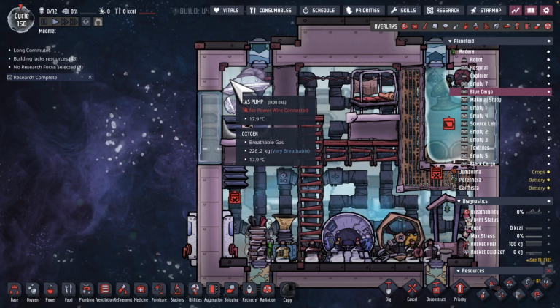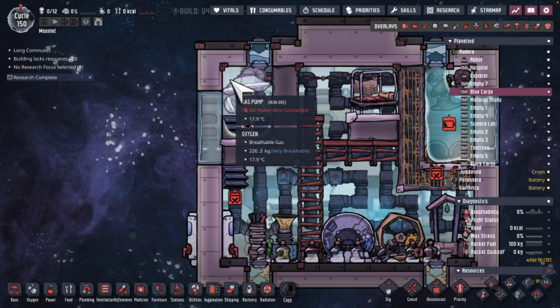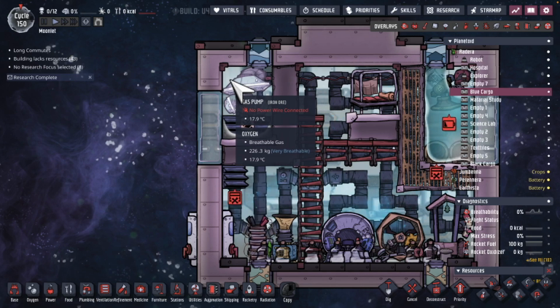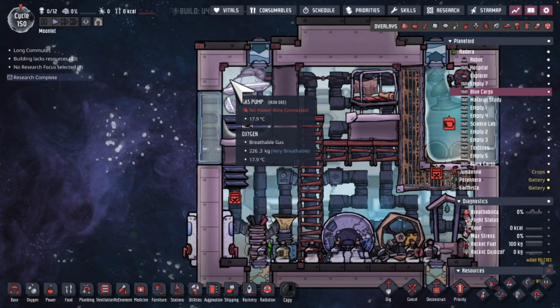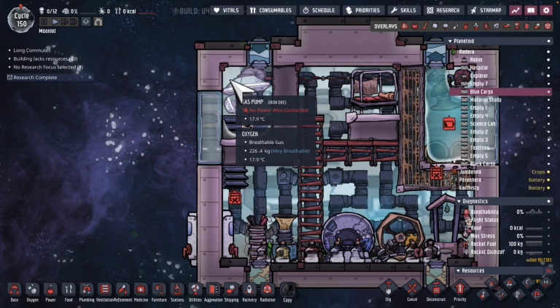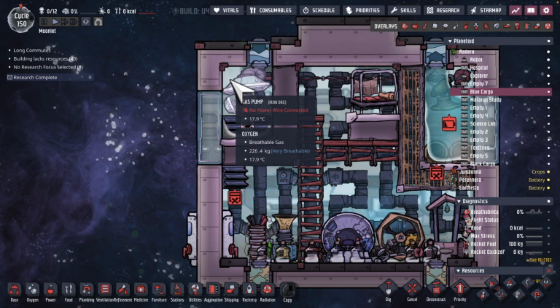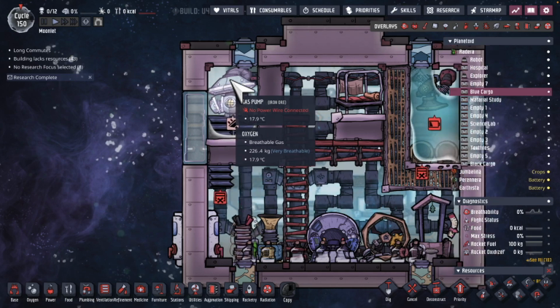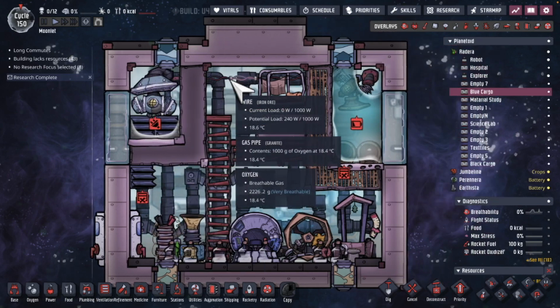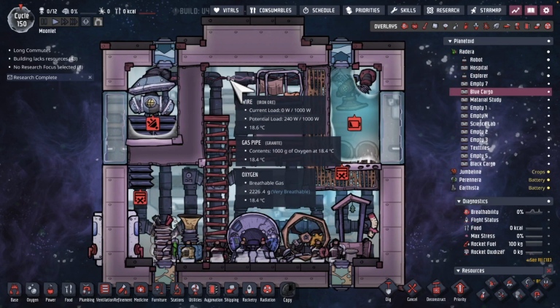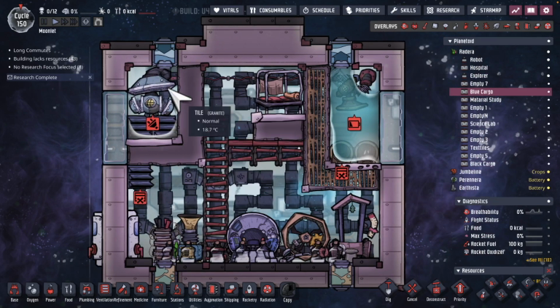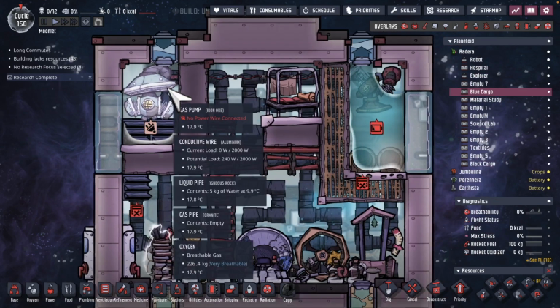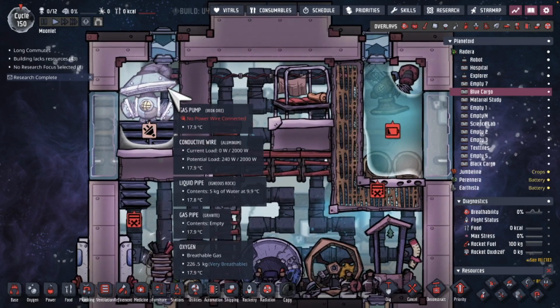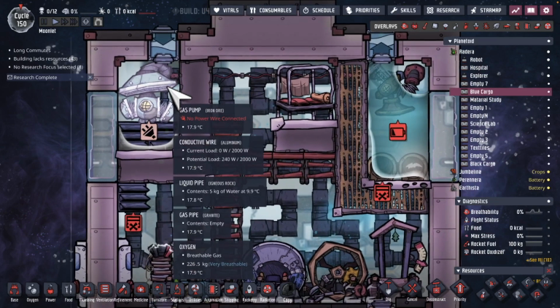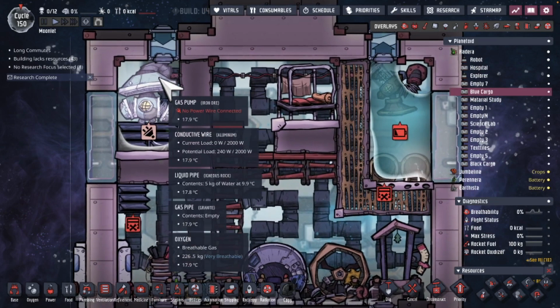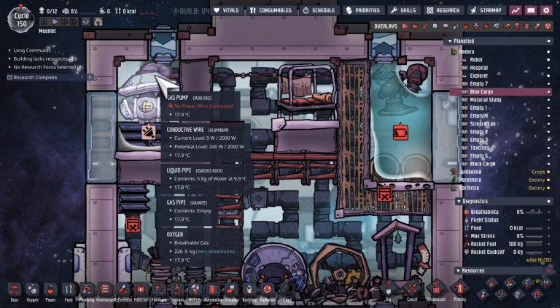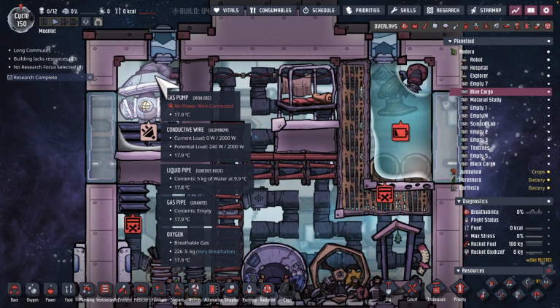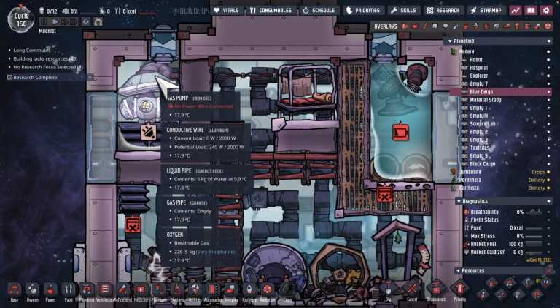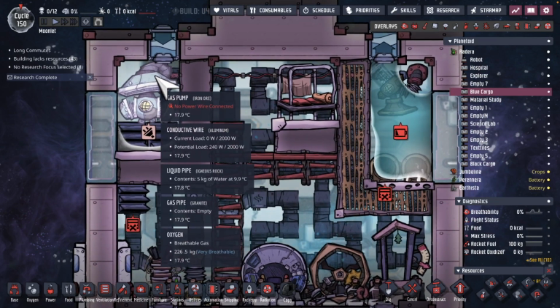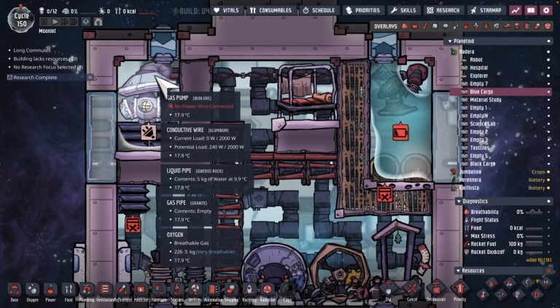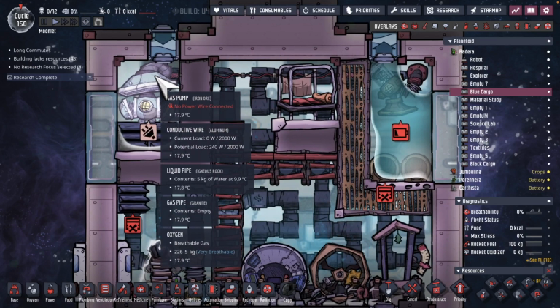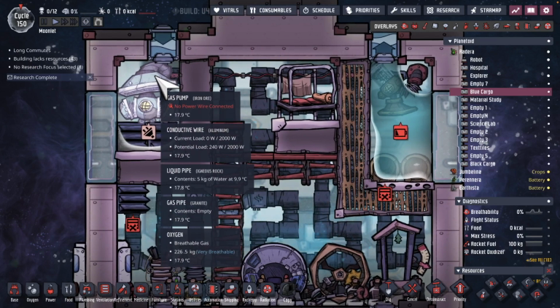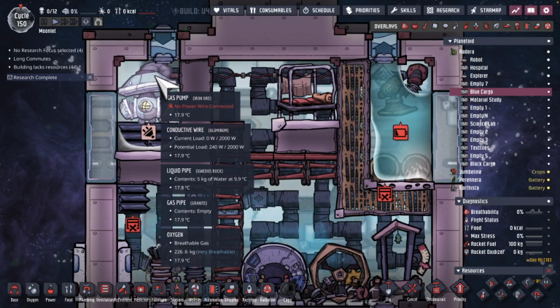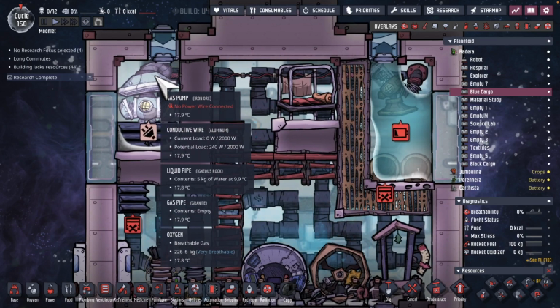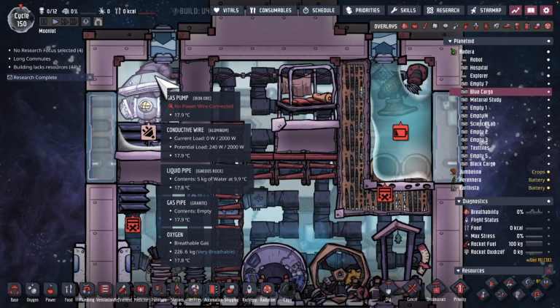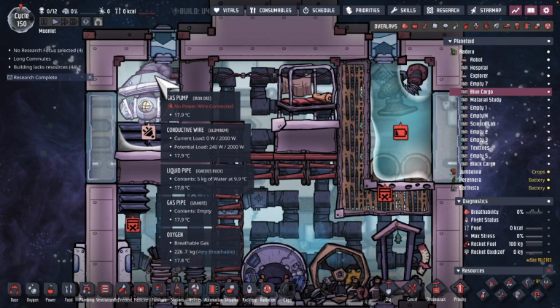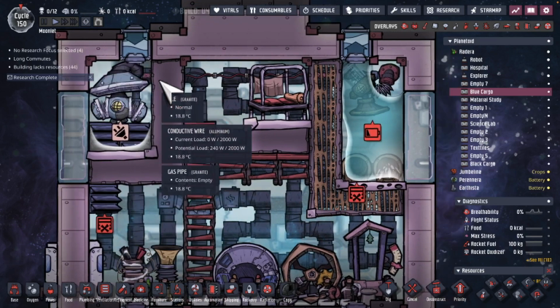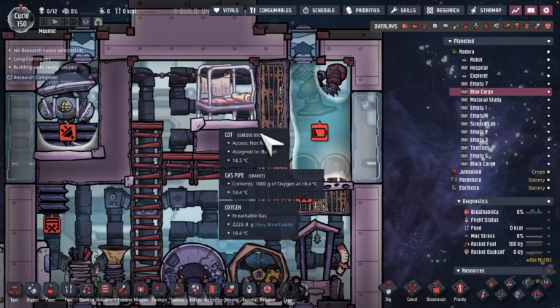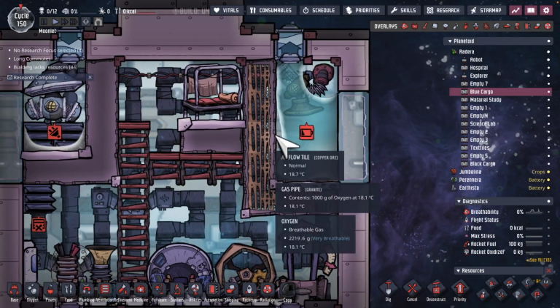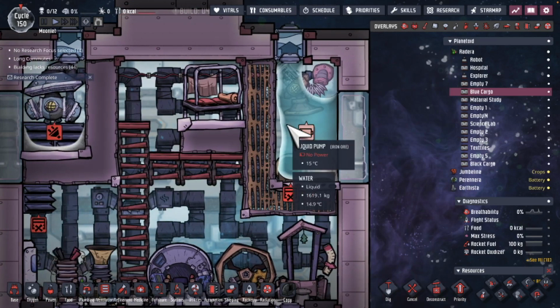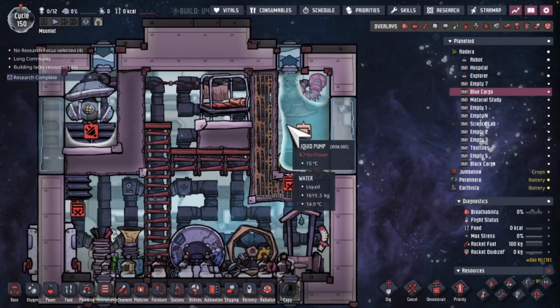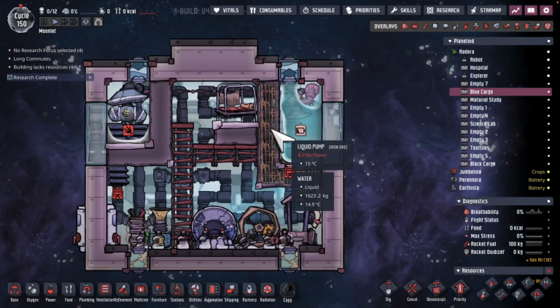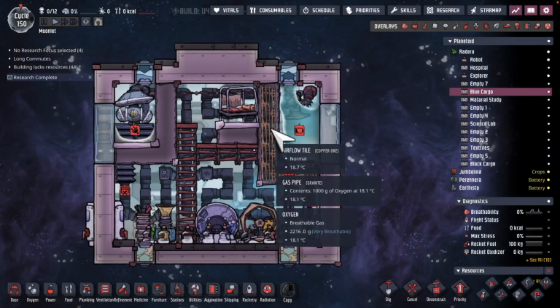So whatever base that I go to next — it's going to be the oily asteroids — I won't have to produce my own oxygen or find a water source.